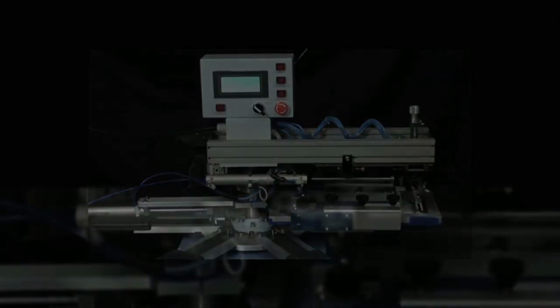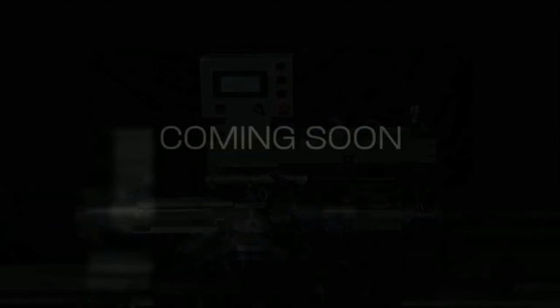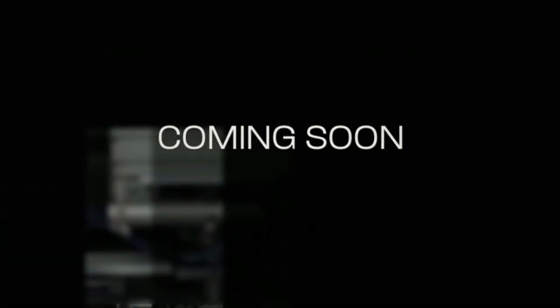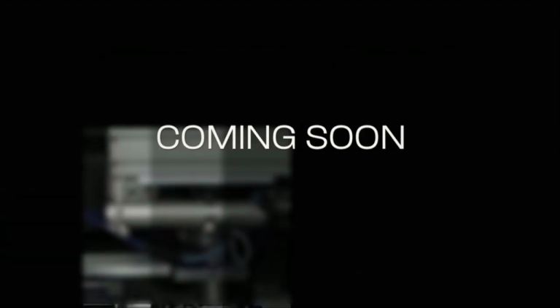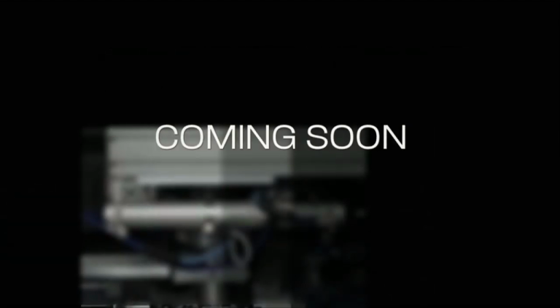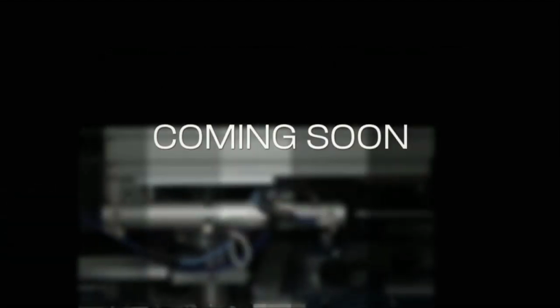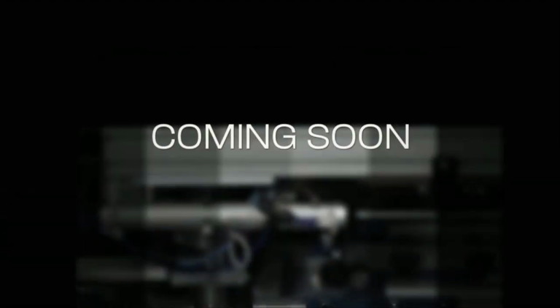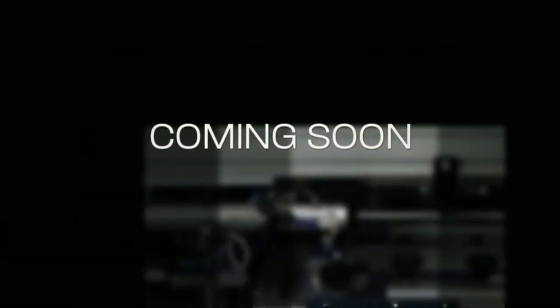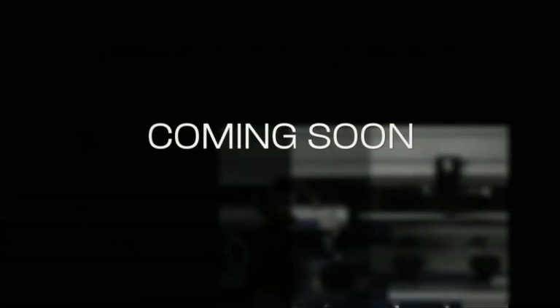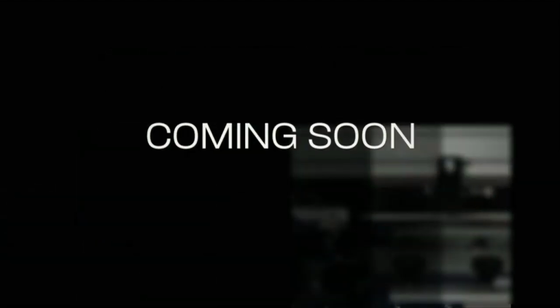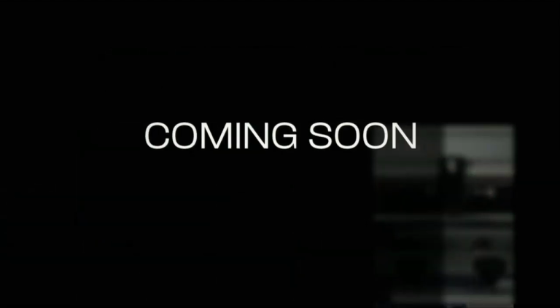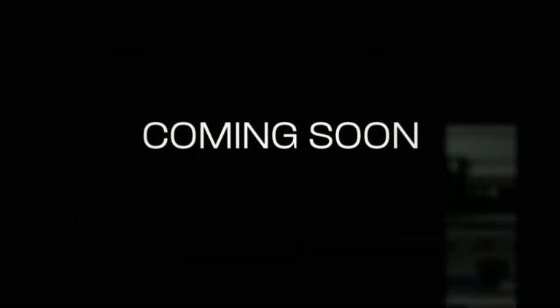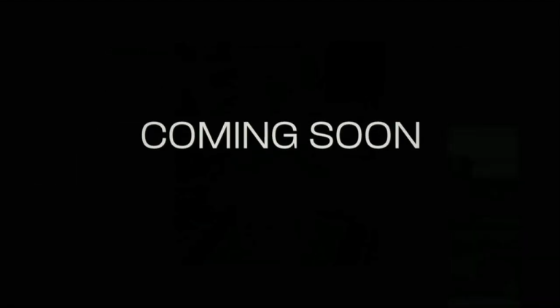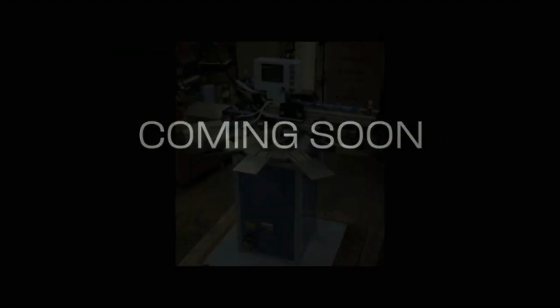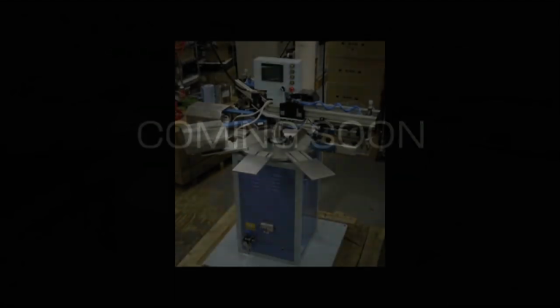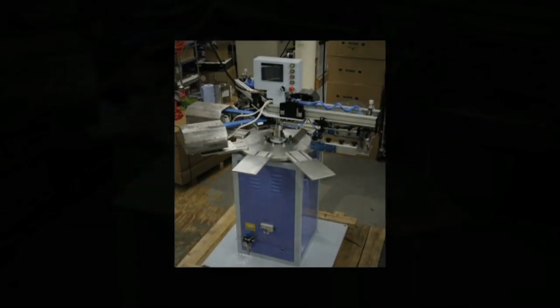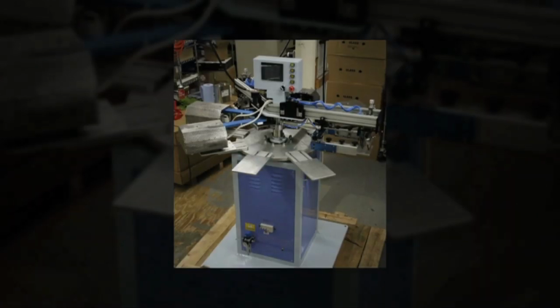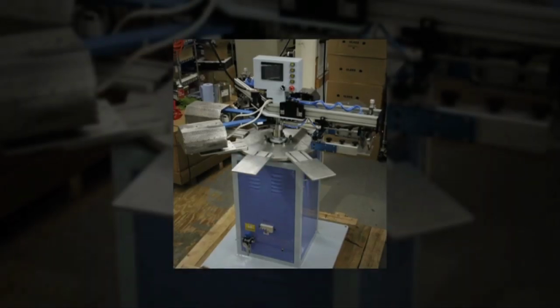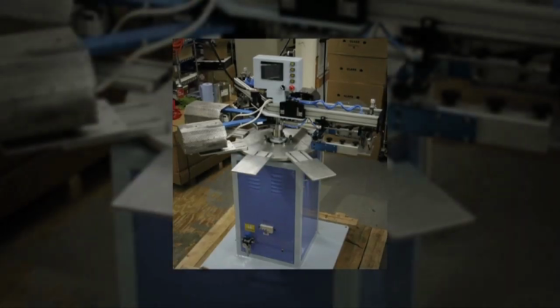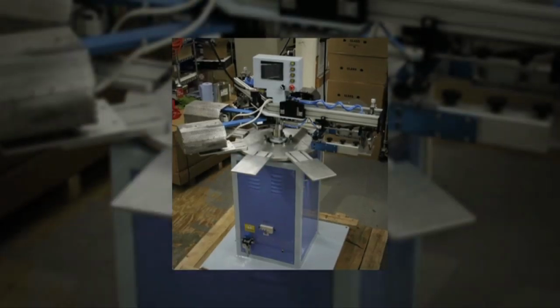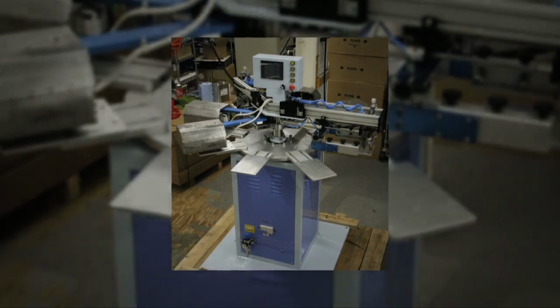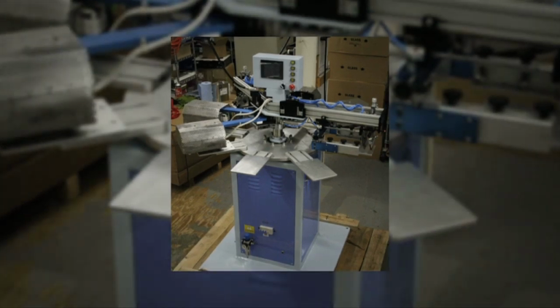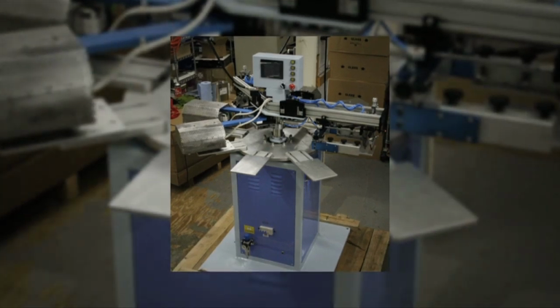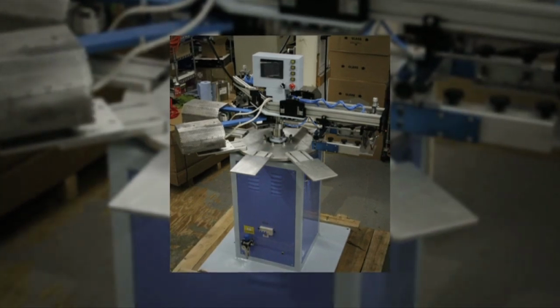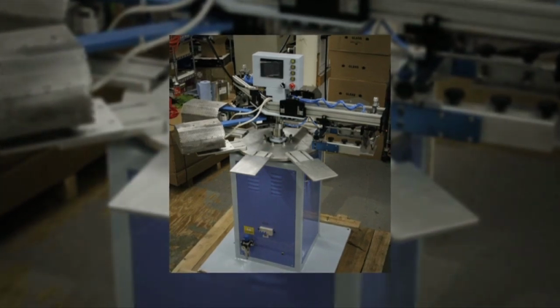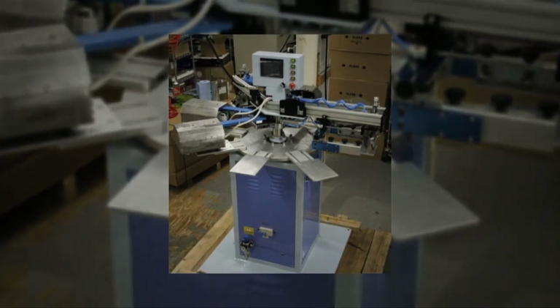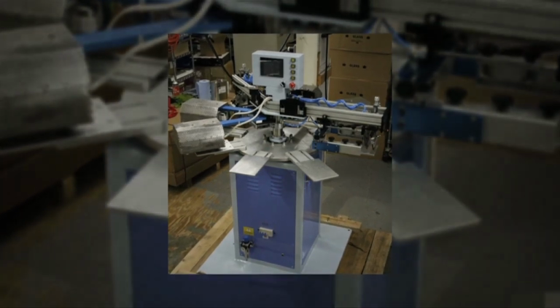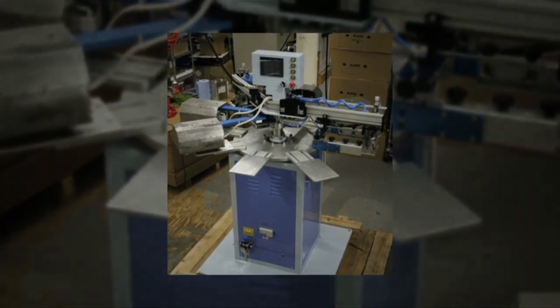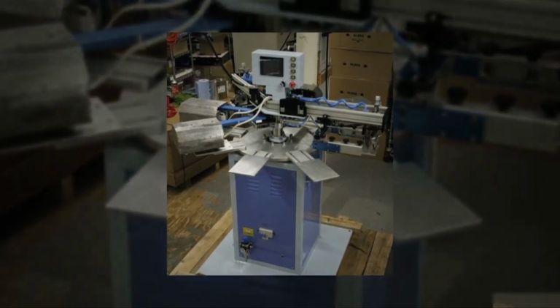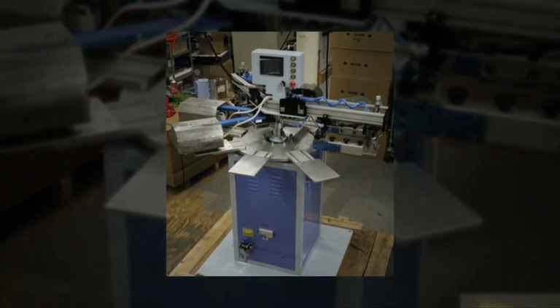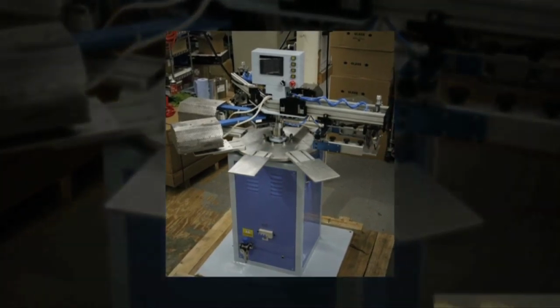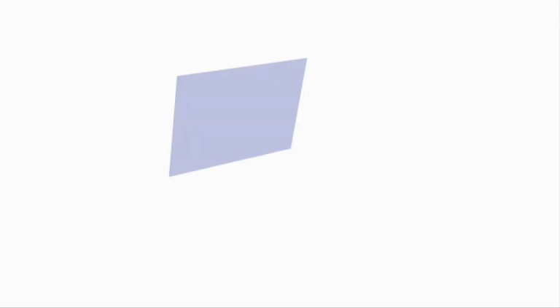Coming soon: the R260, a two color screen printer, only available from InkUpsNow.